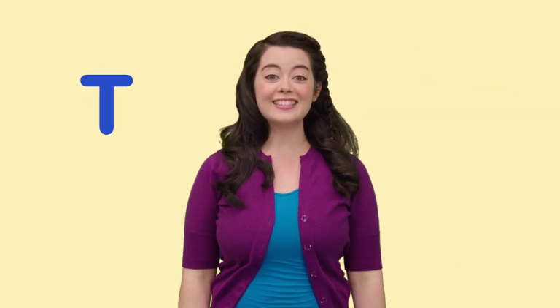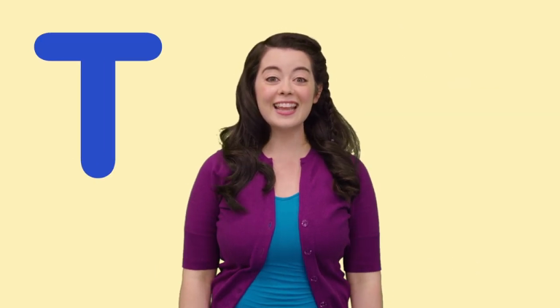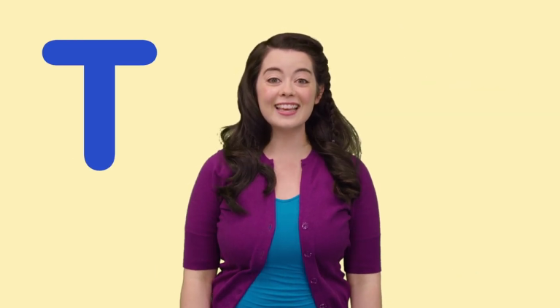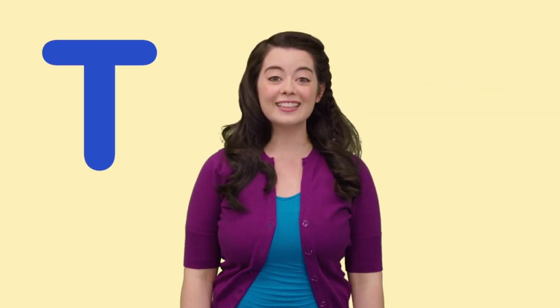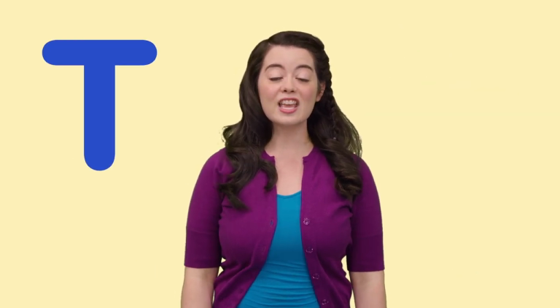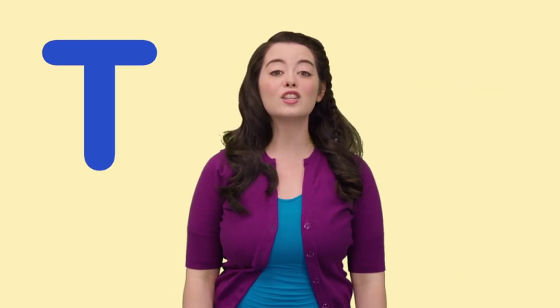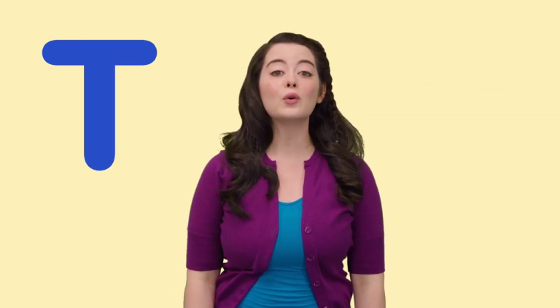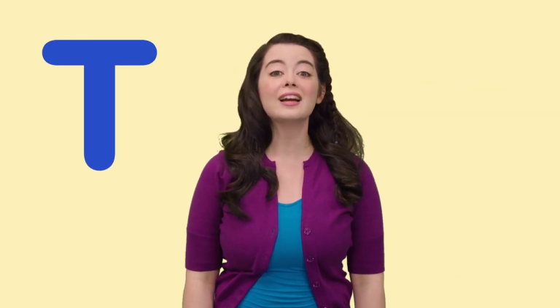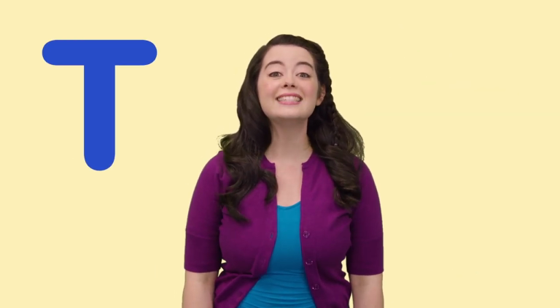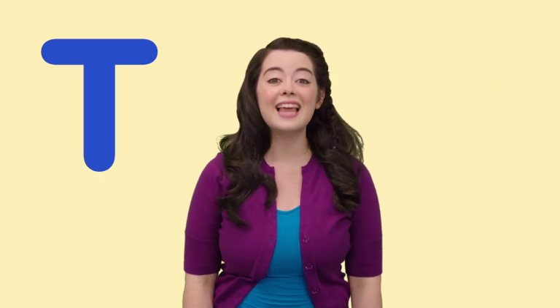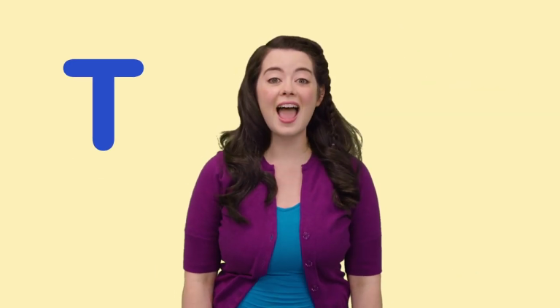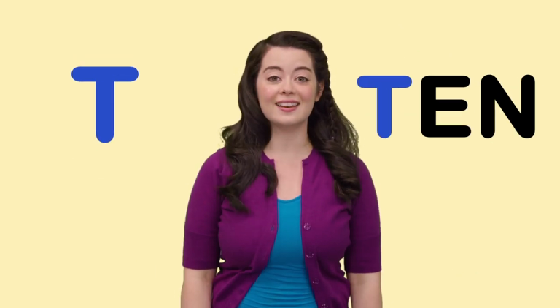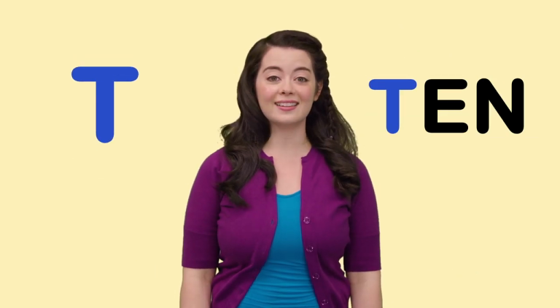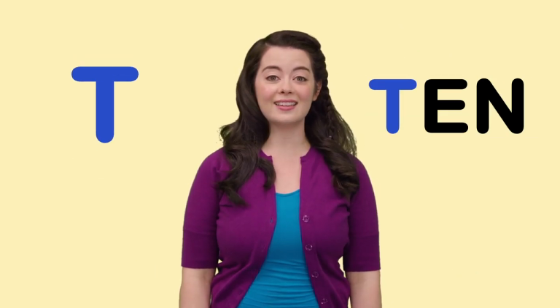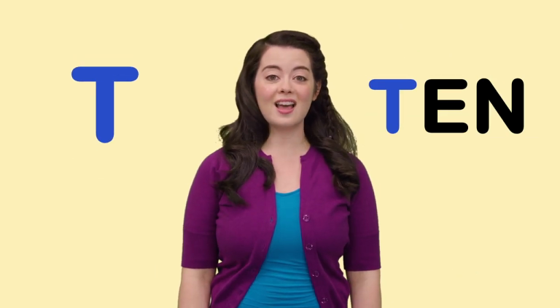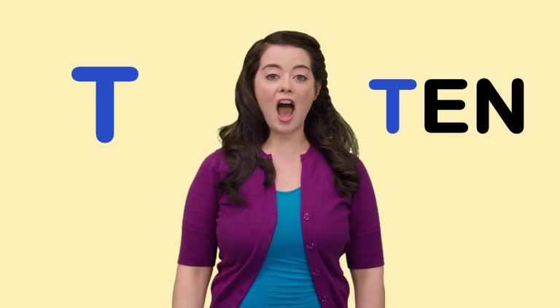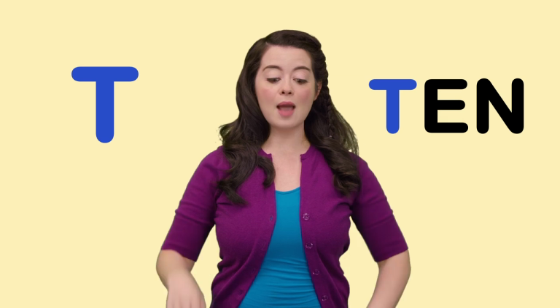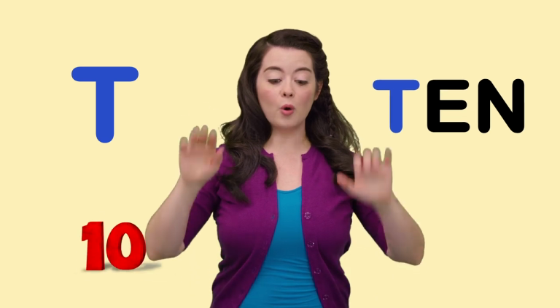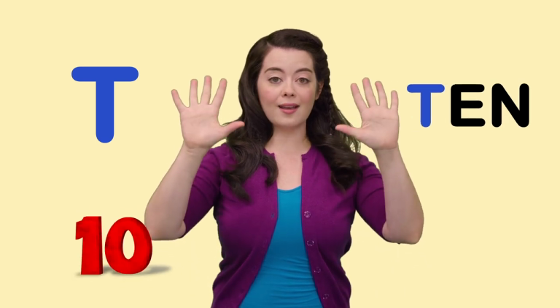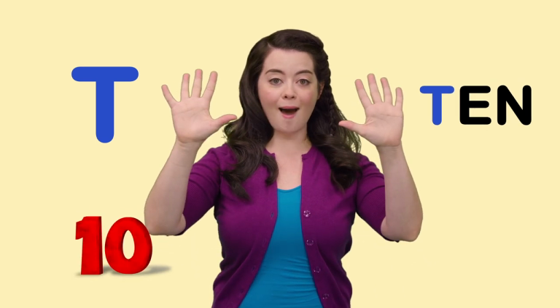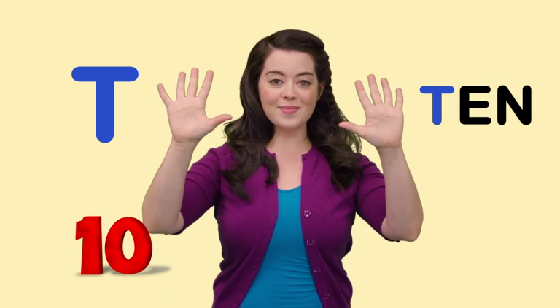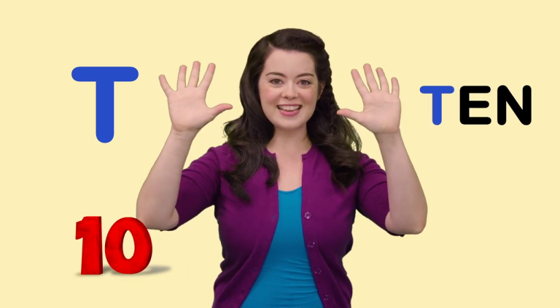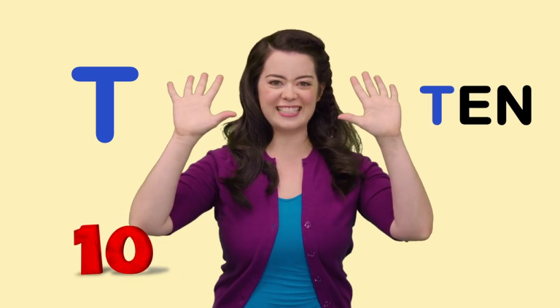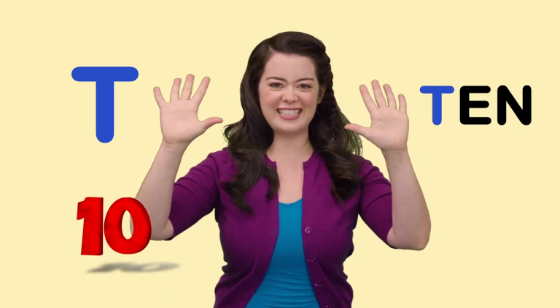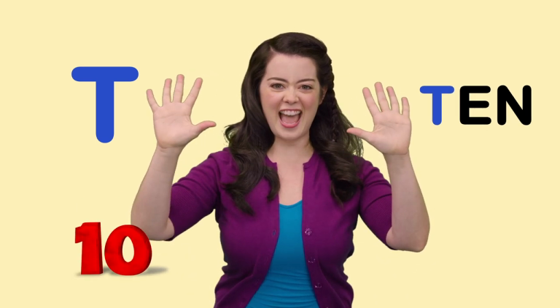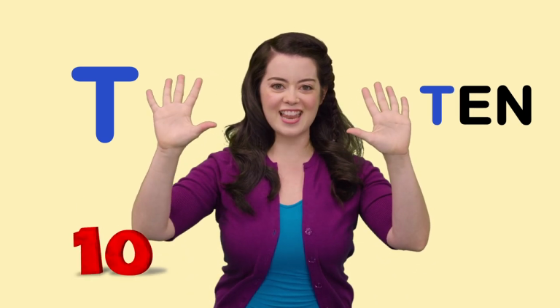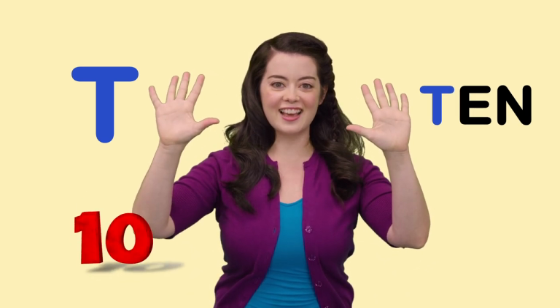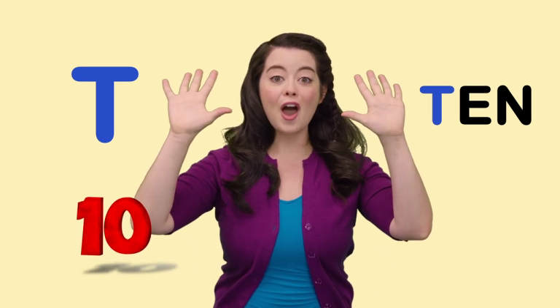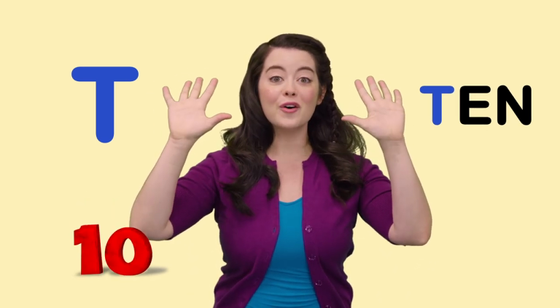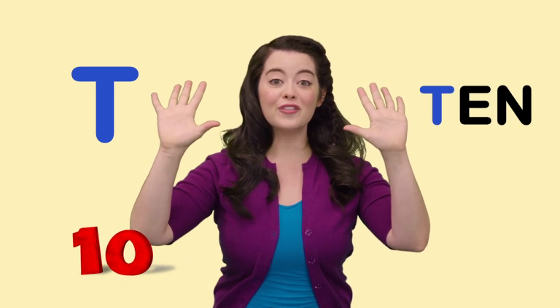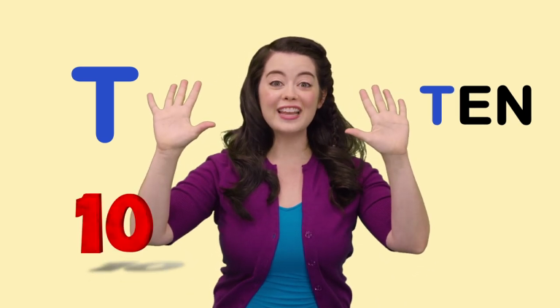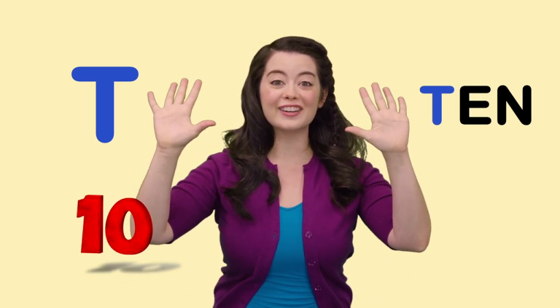T is for Ten. I'm holding up ten fingers.